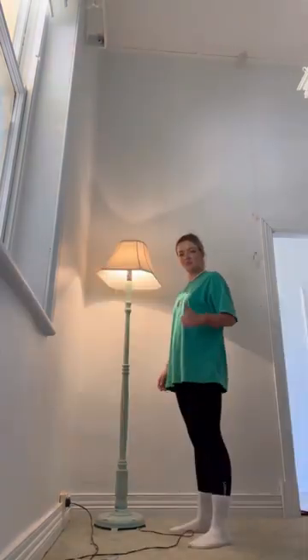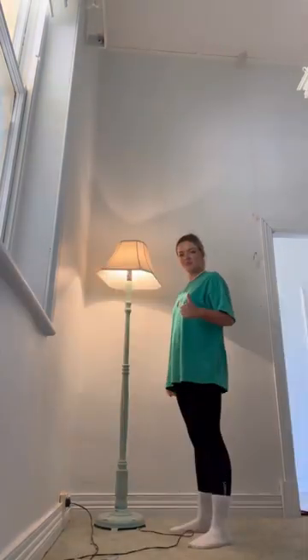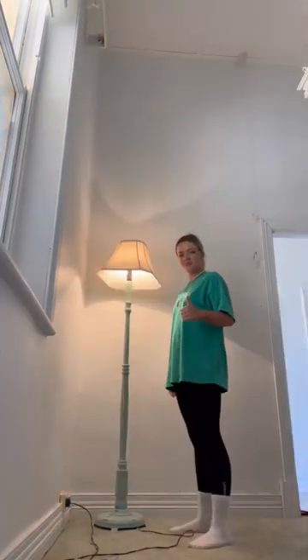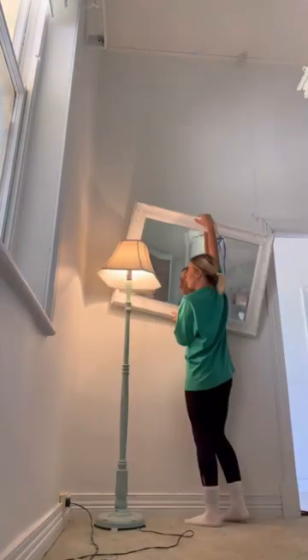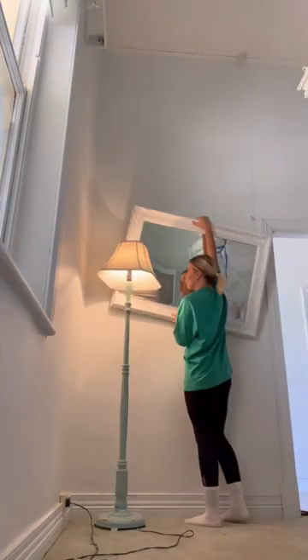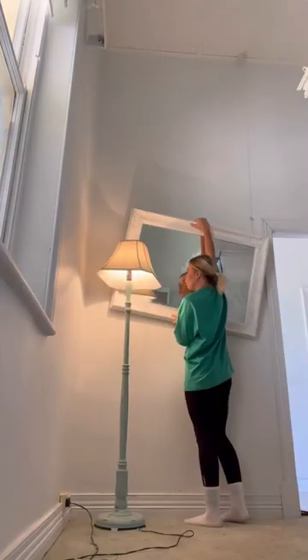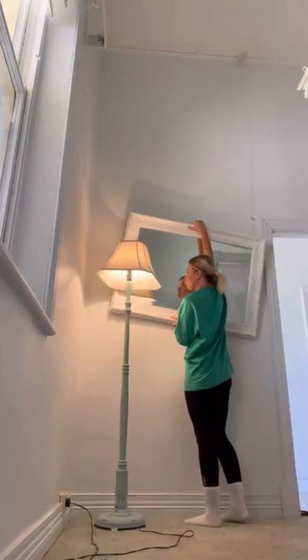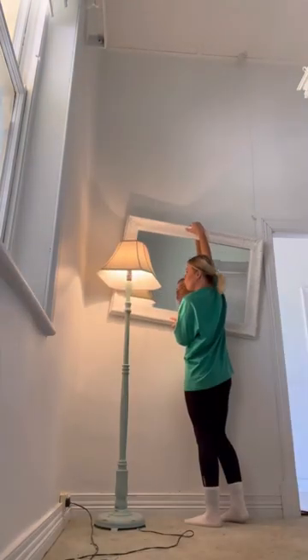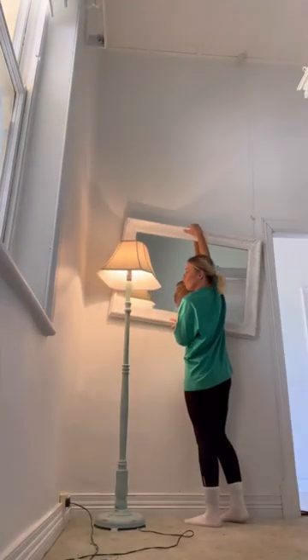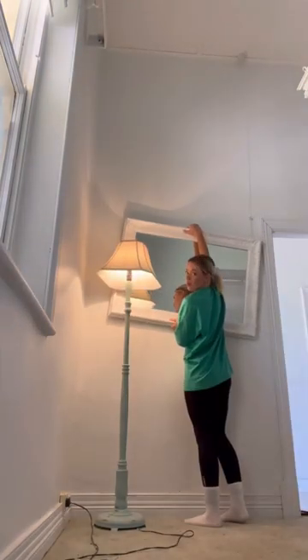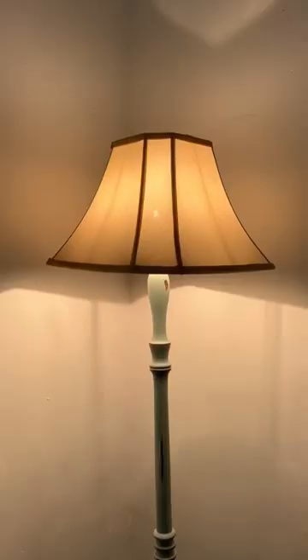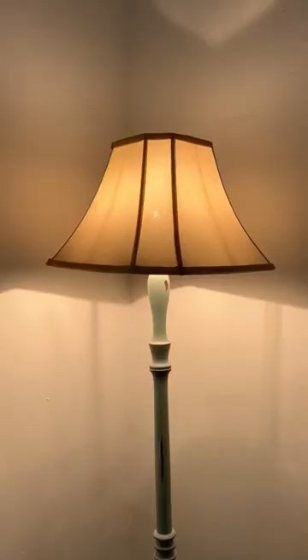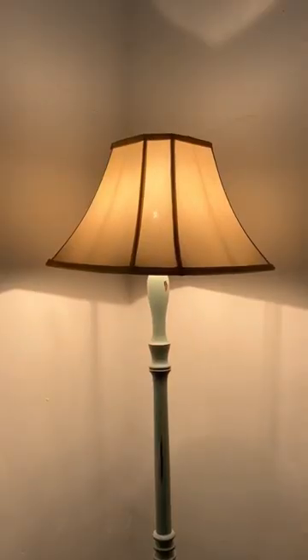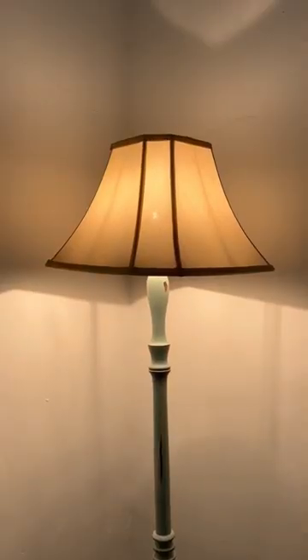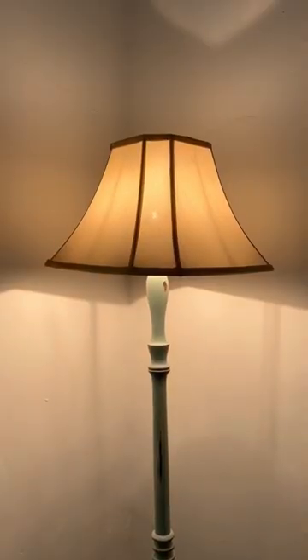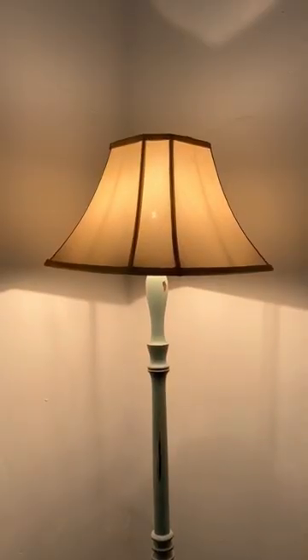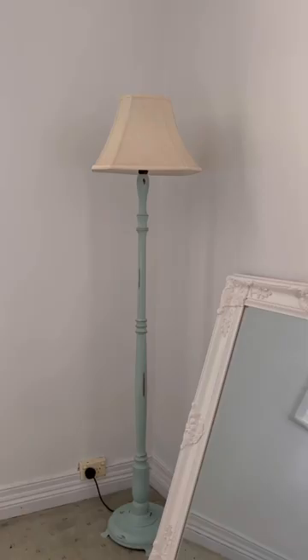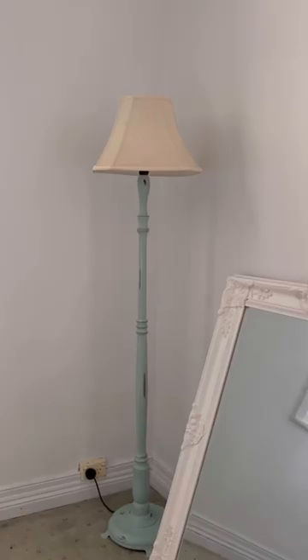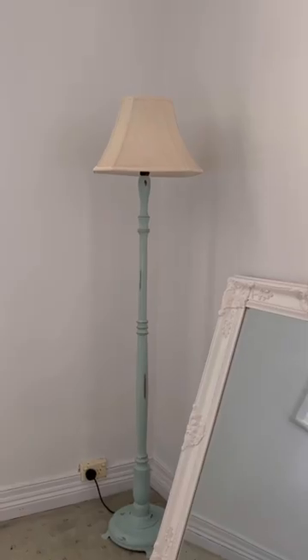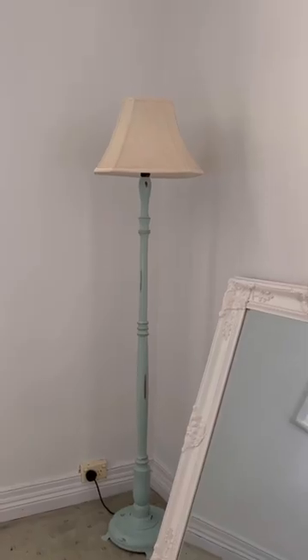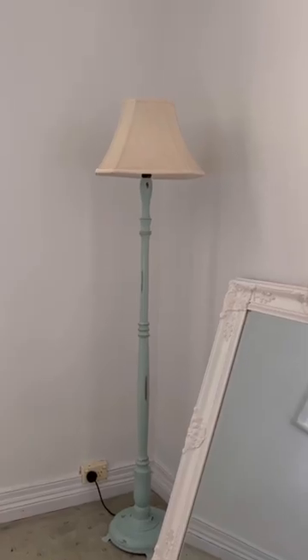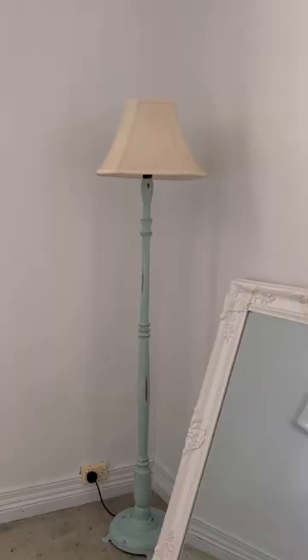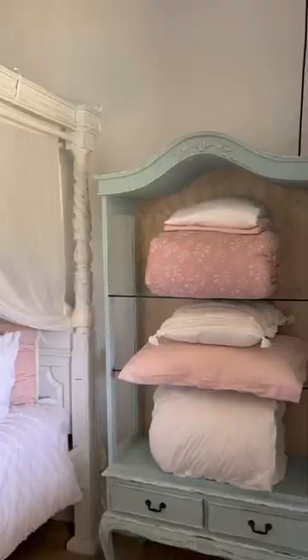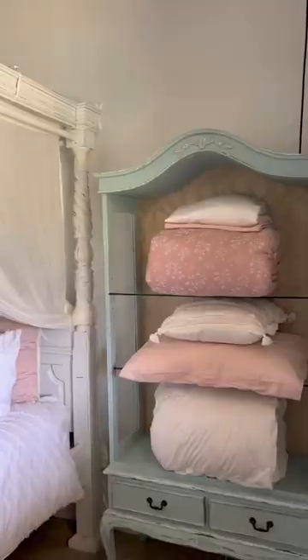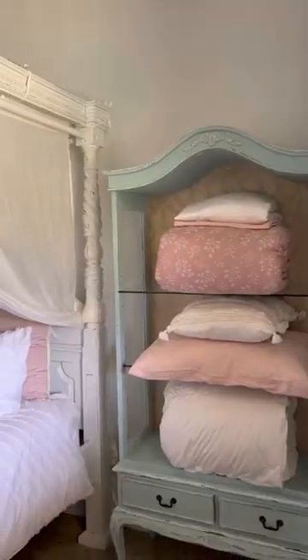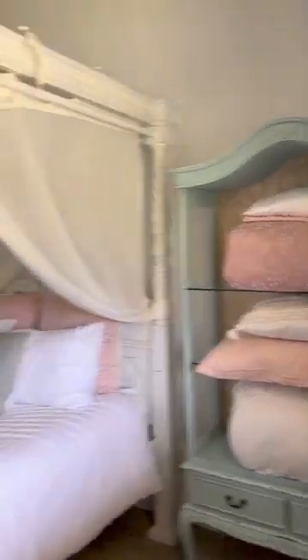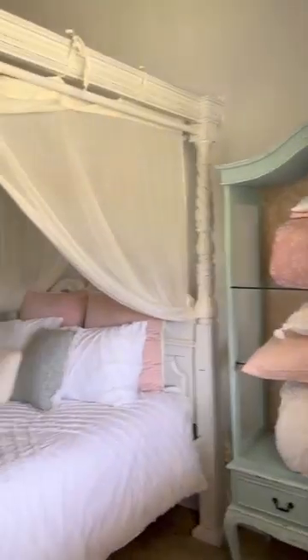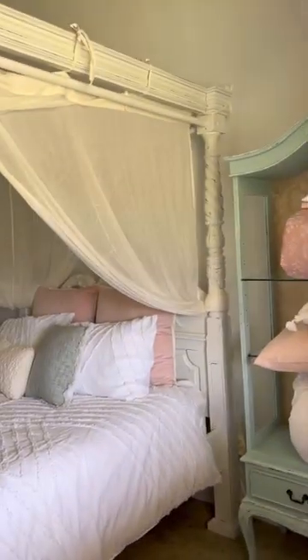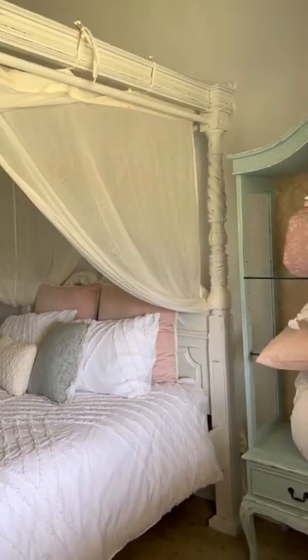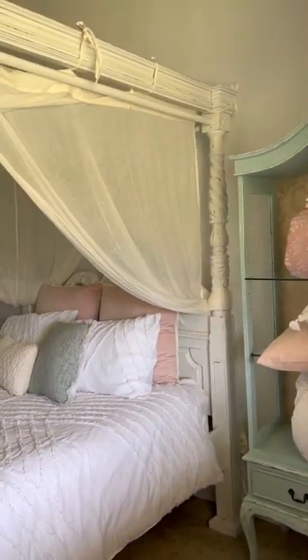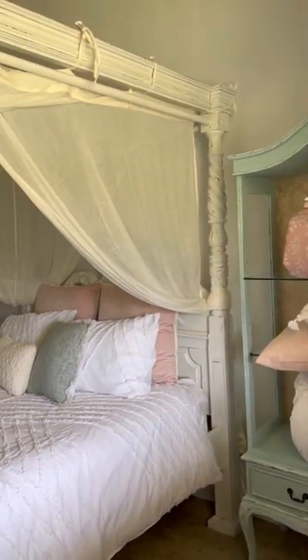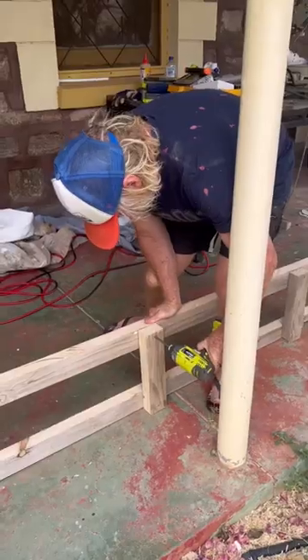But there we go — it works! I'm going to put this mirror here and also put a chair there and make that like a reading corner, and it matches the vibe so well.